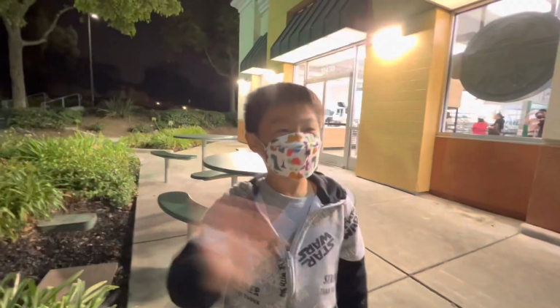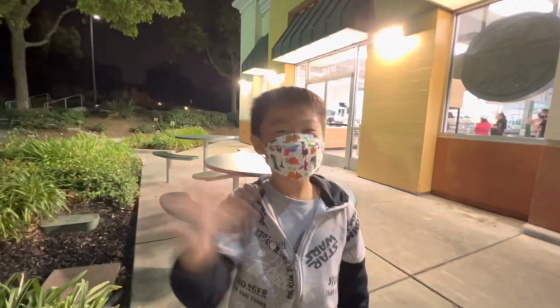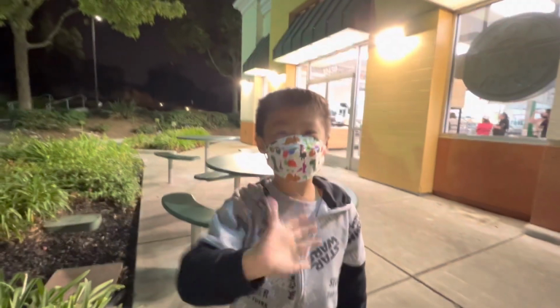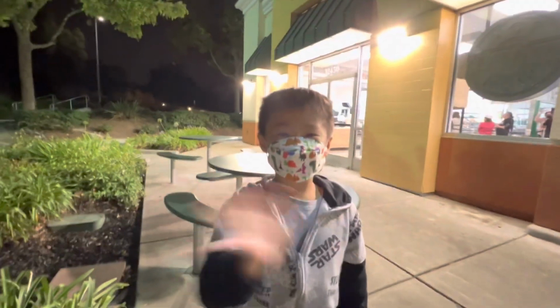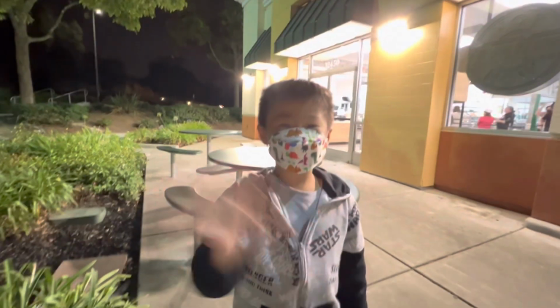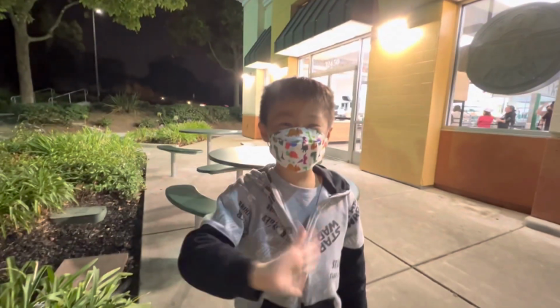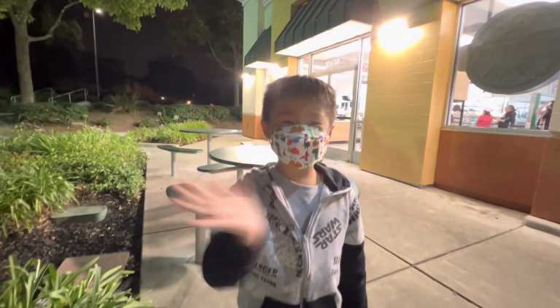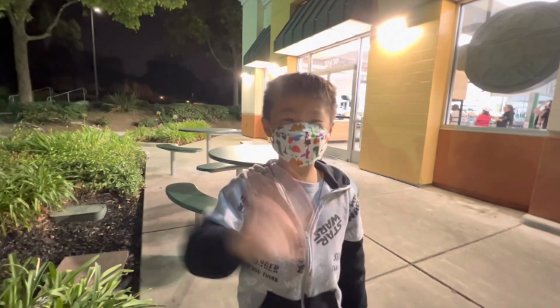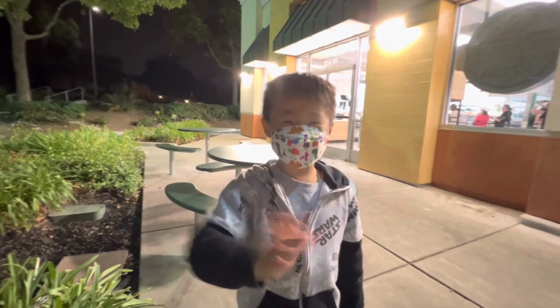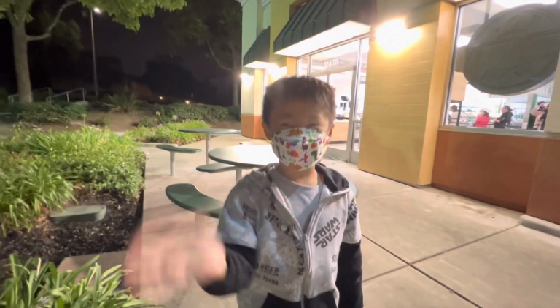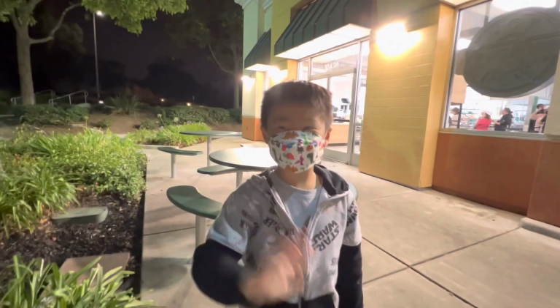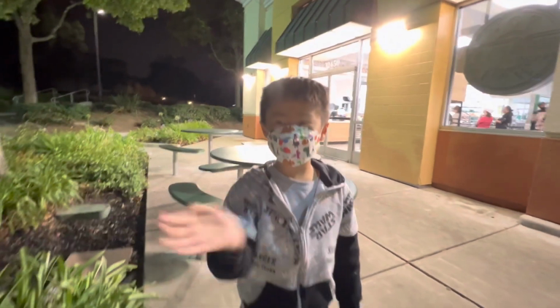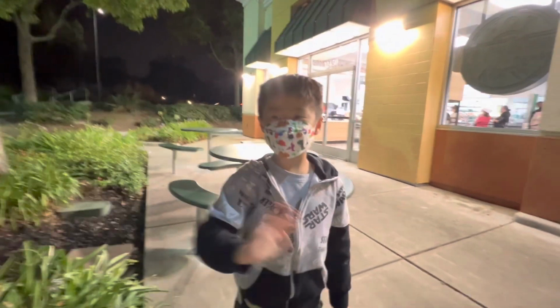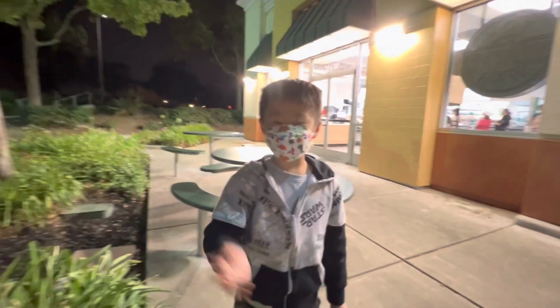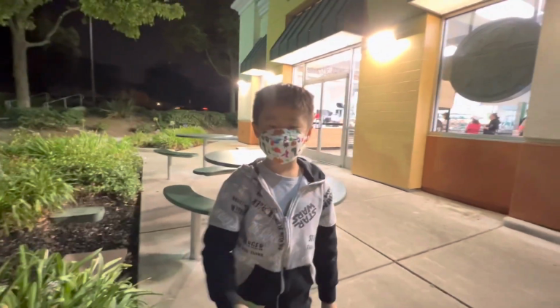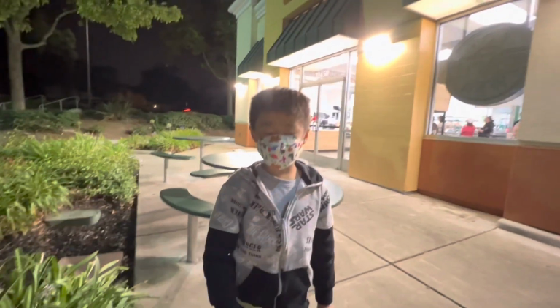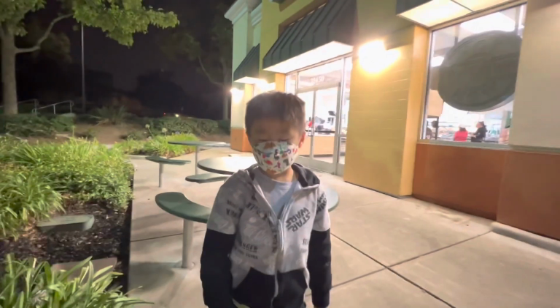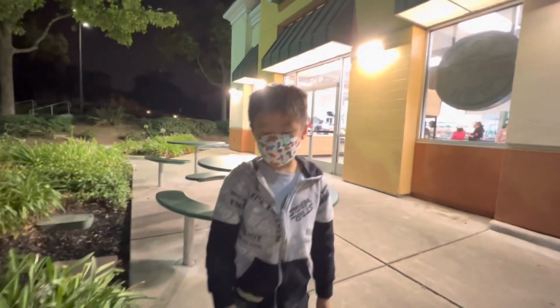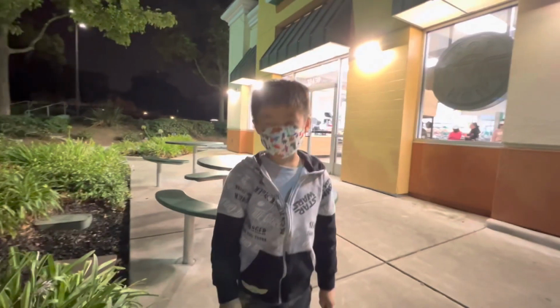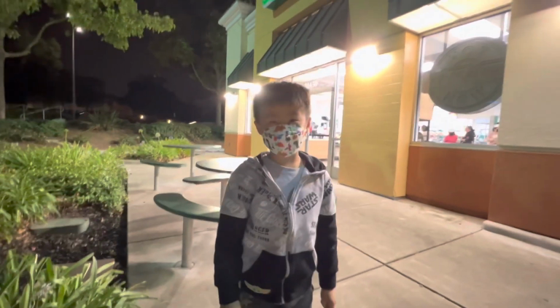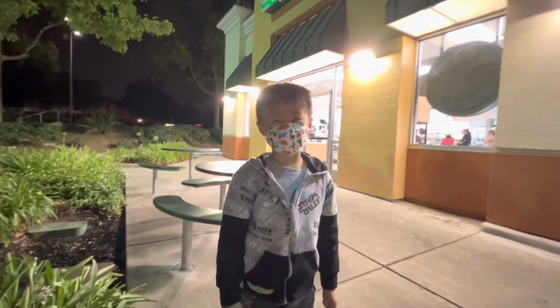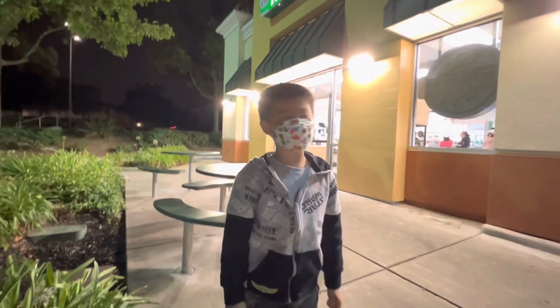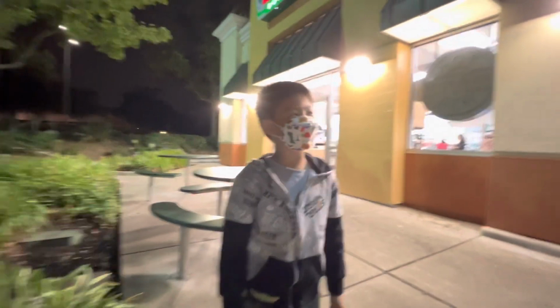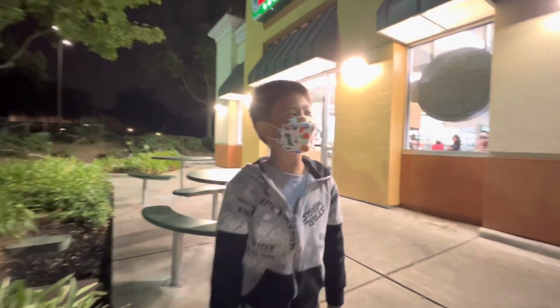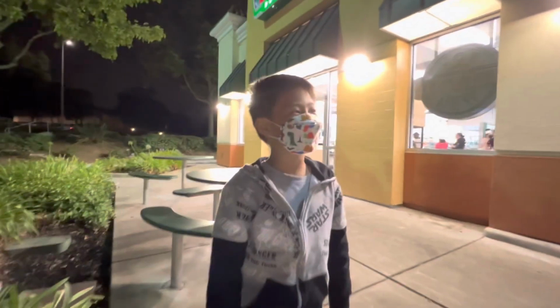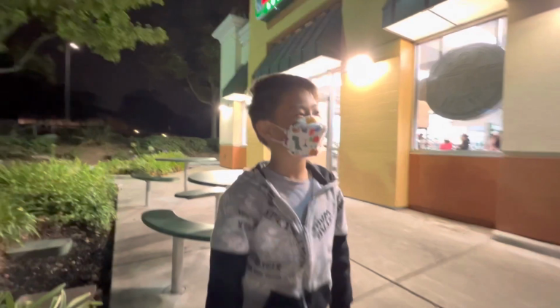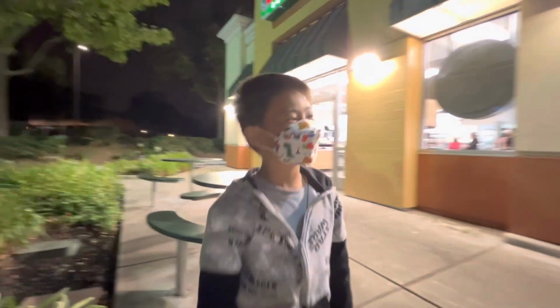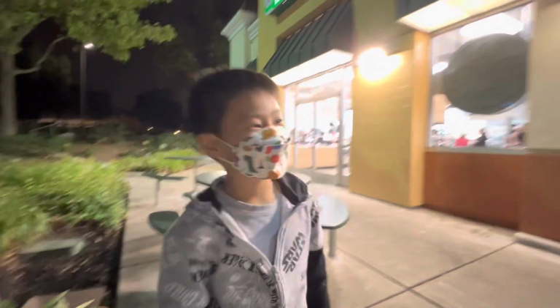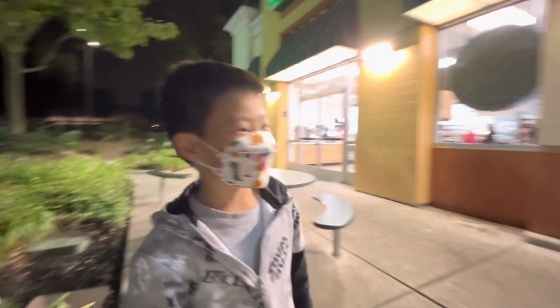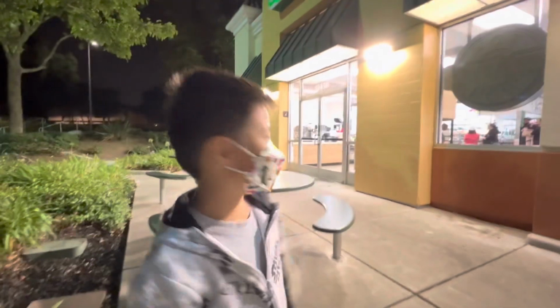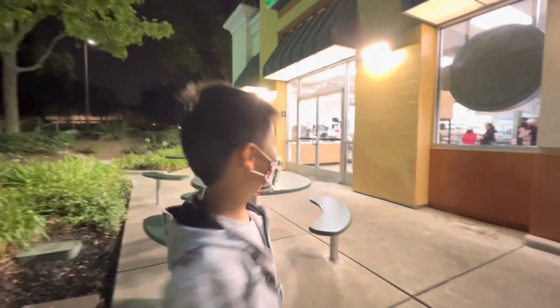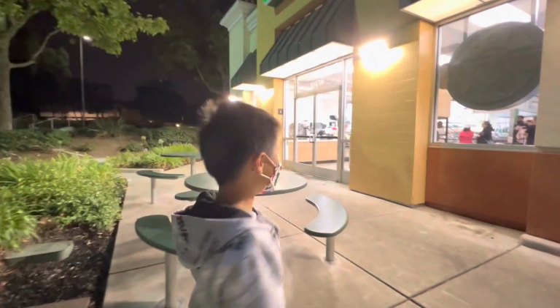Hello guys, welcome back to my channel. Today we're going to buy some Halloween special donuts, so let's go.